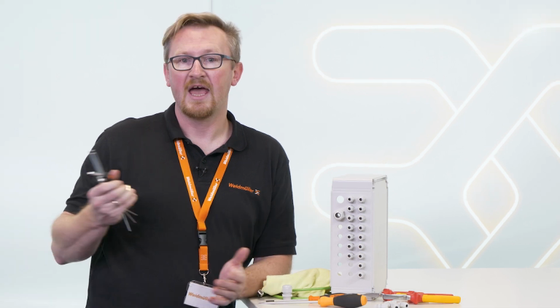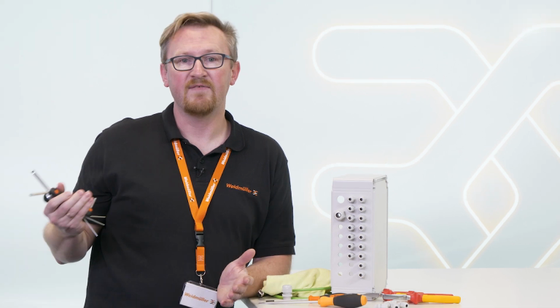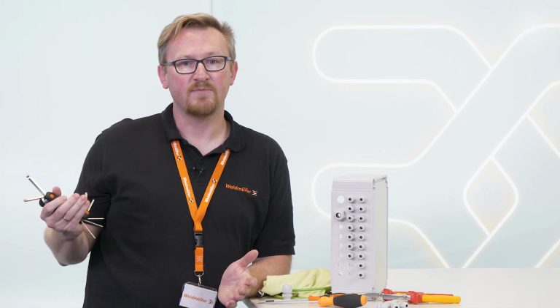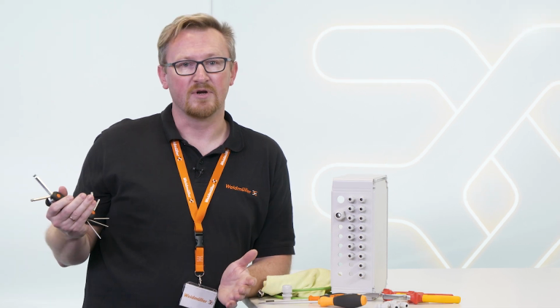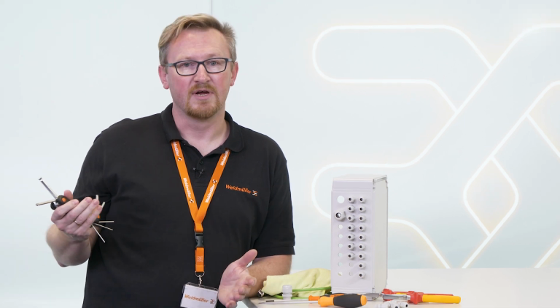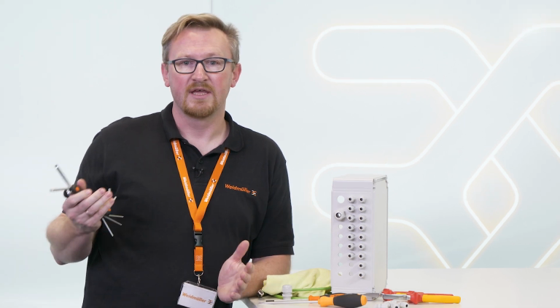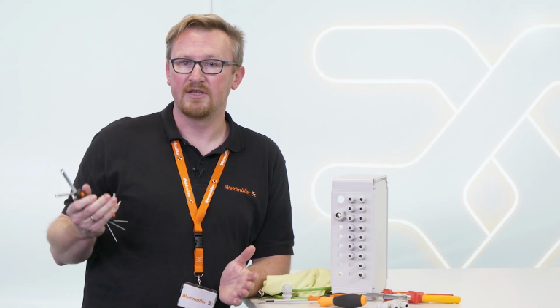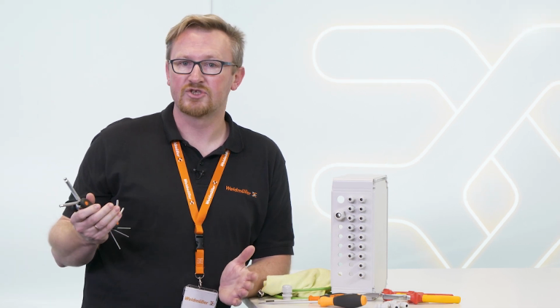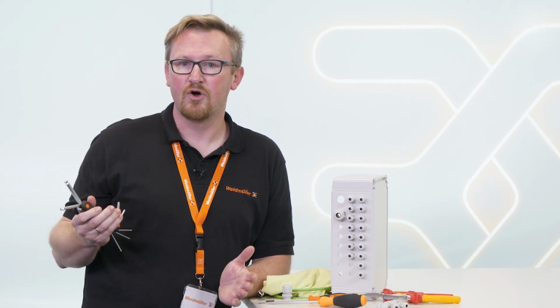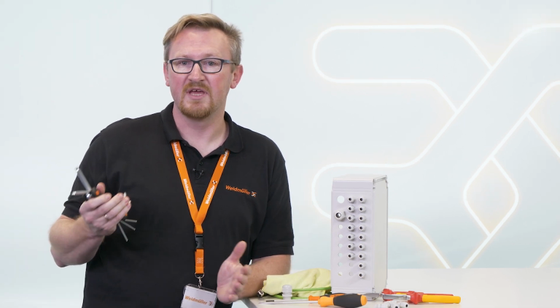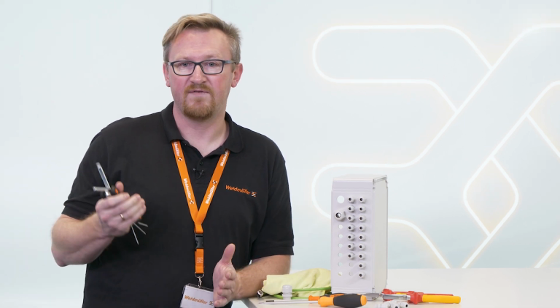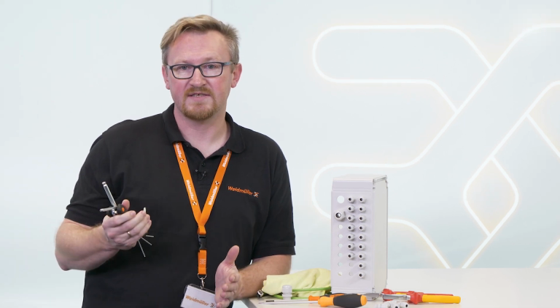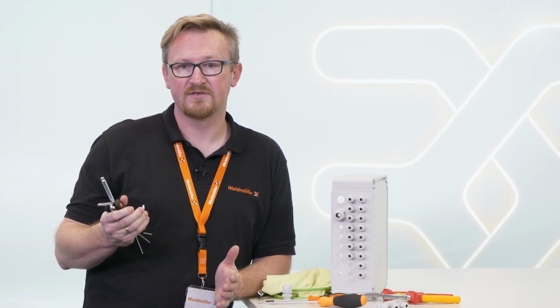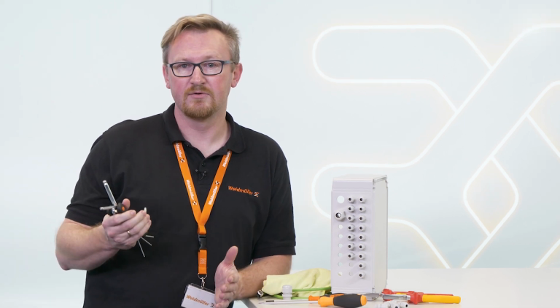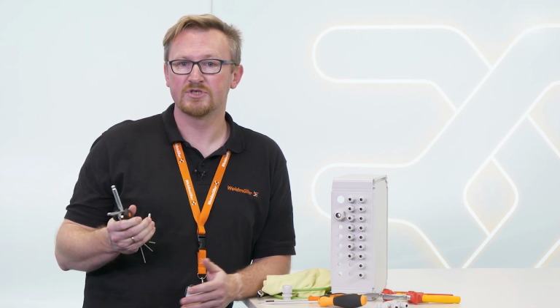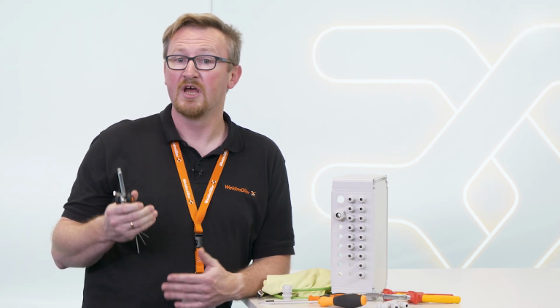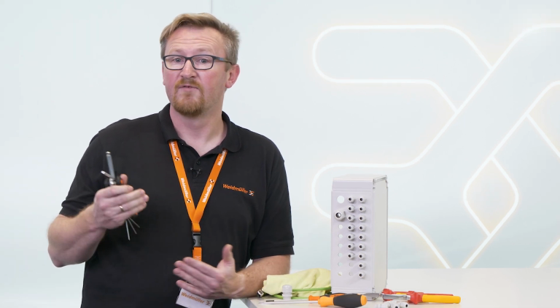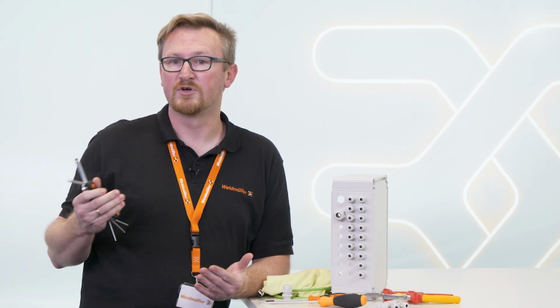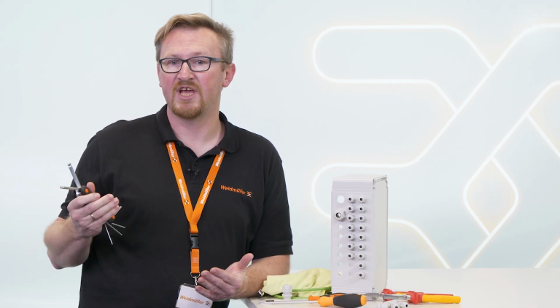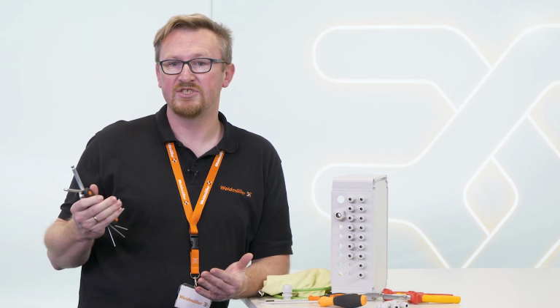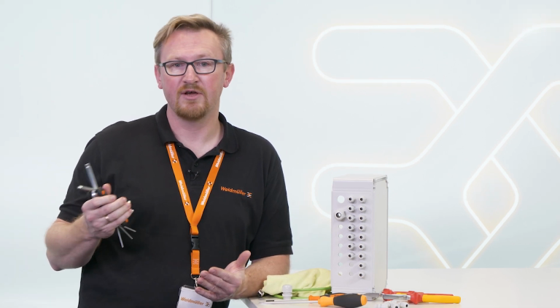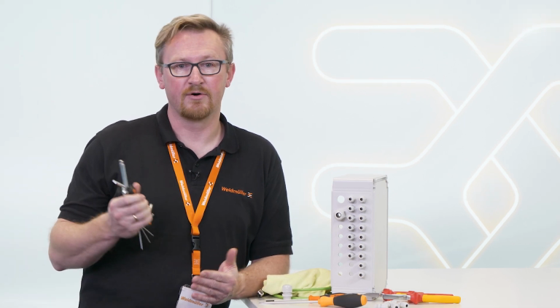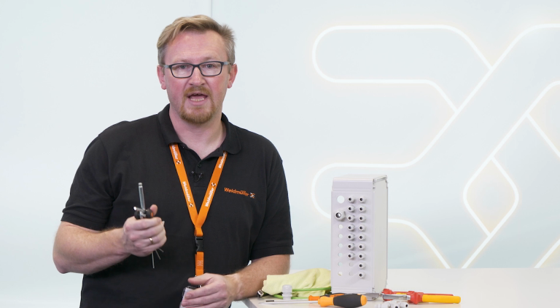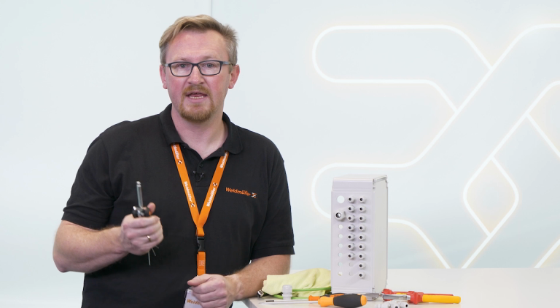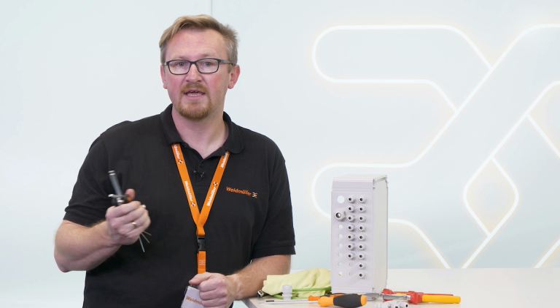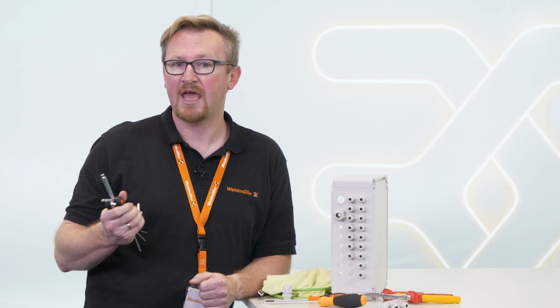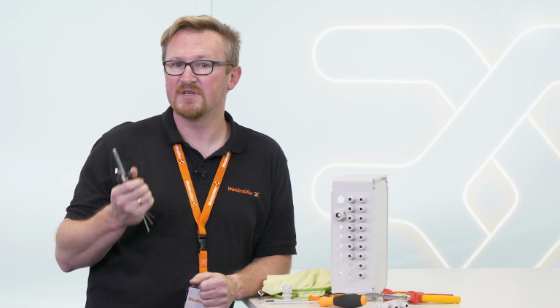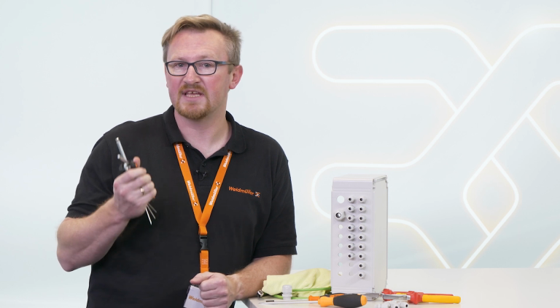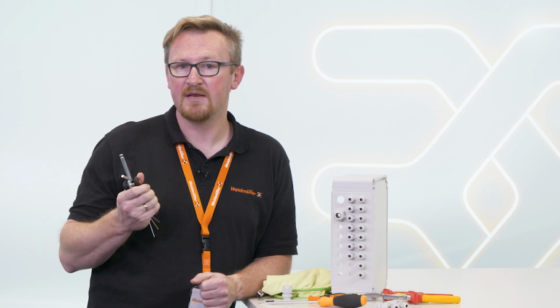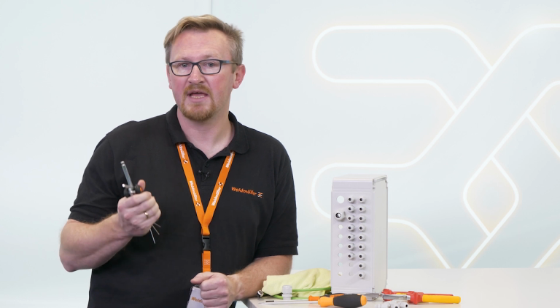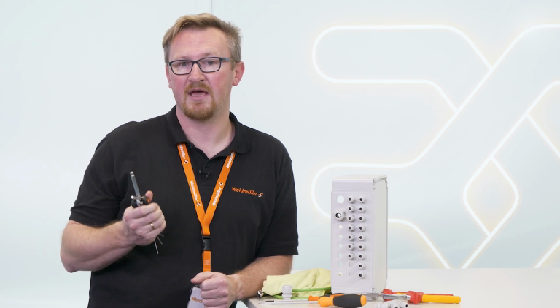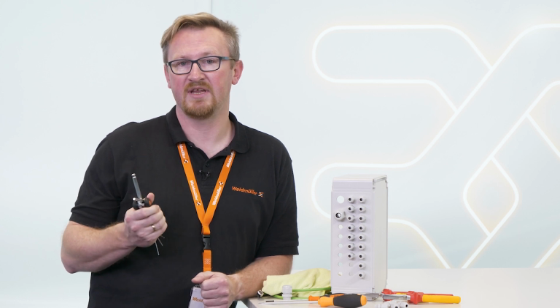Hey Weidmüller, can you show me a faster solution for changing or adding cables in my cabinet?